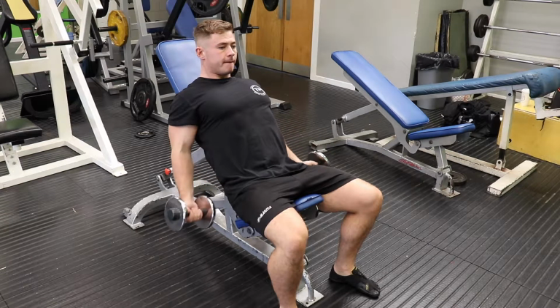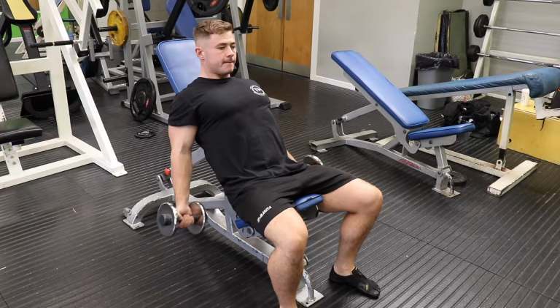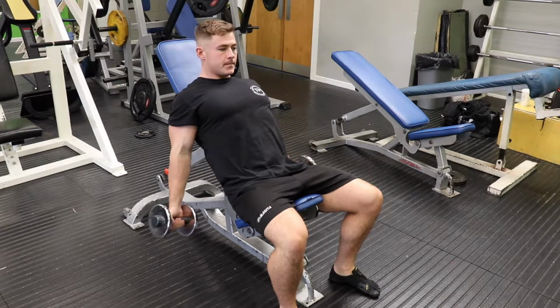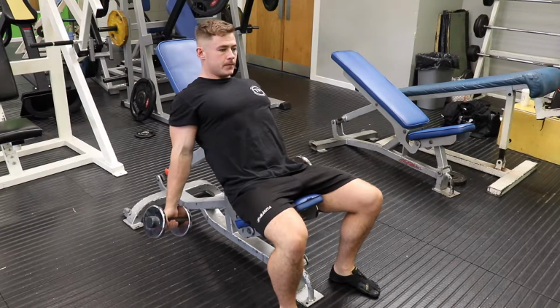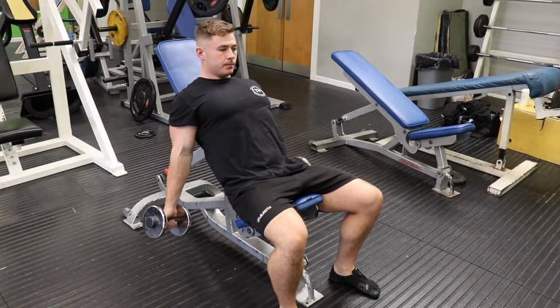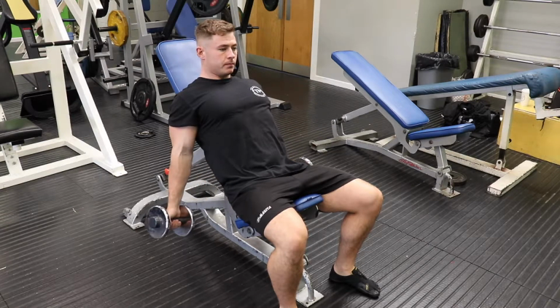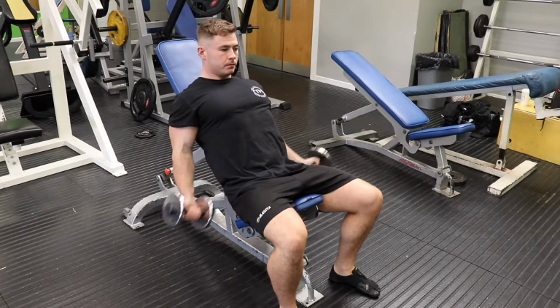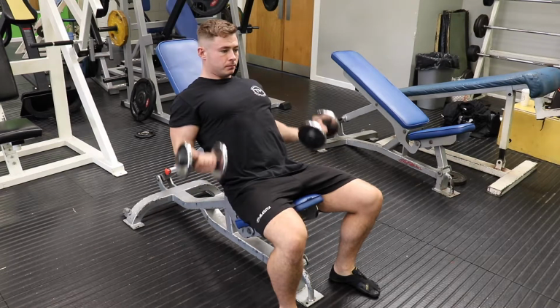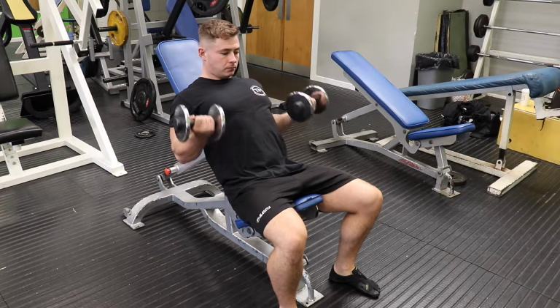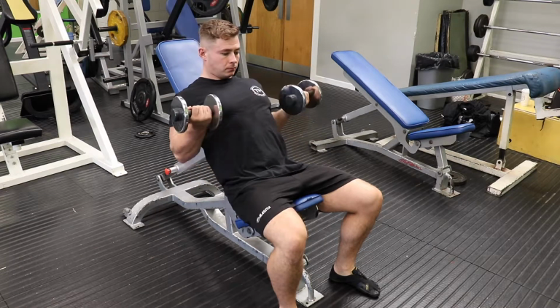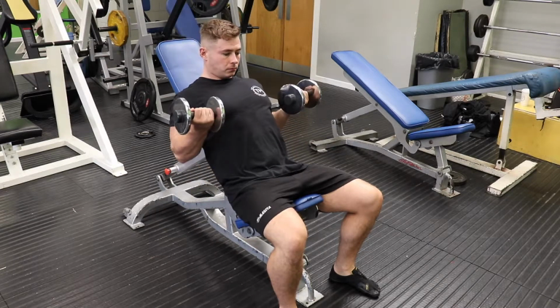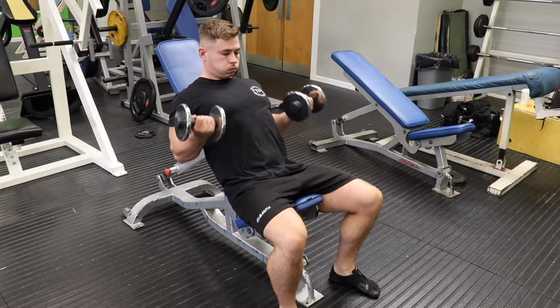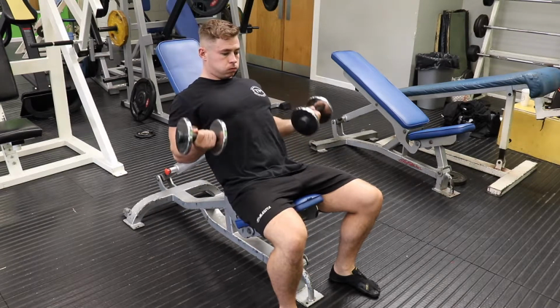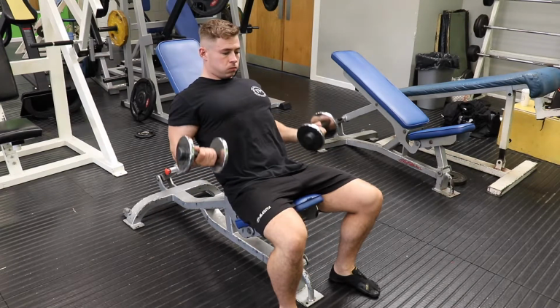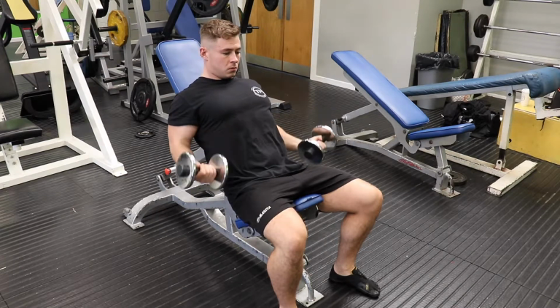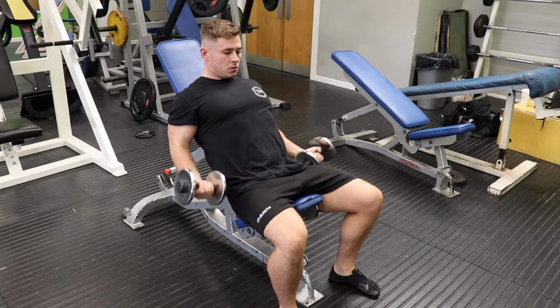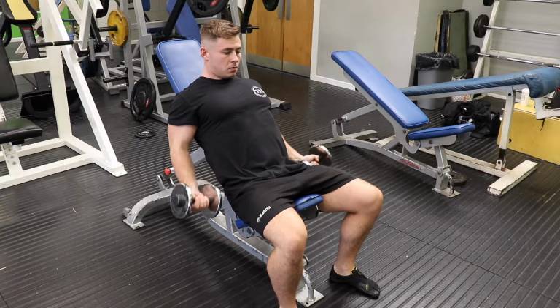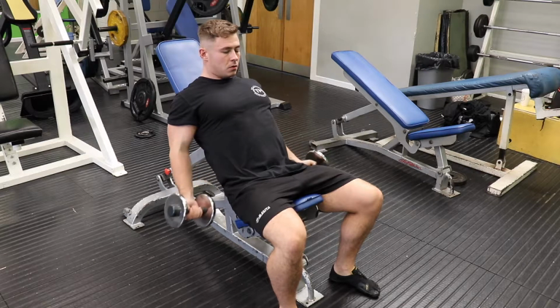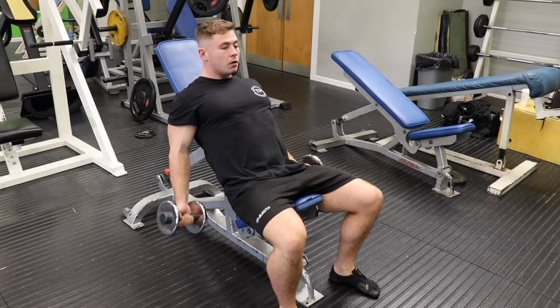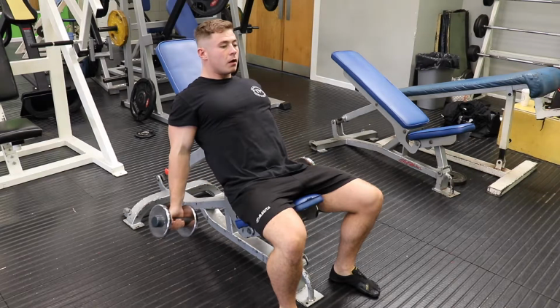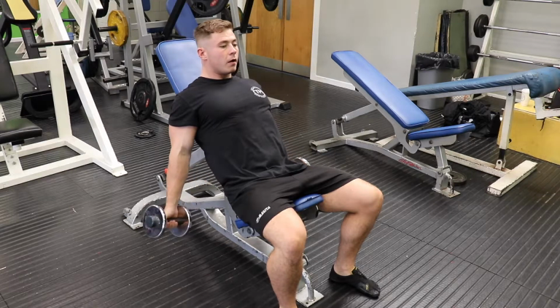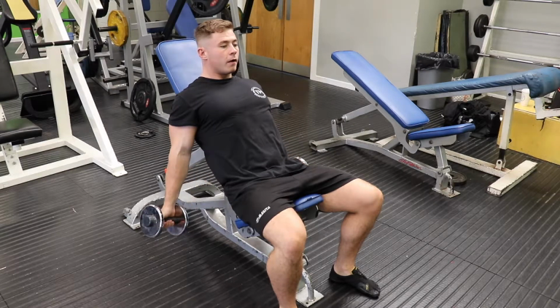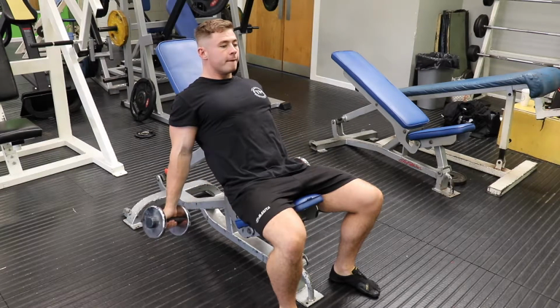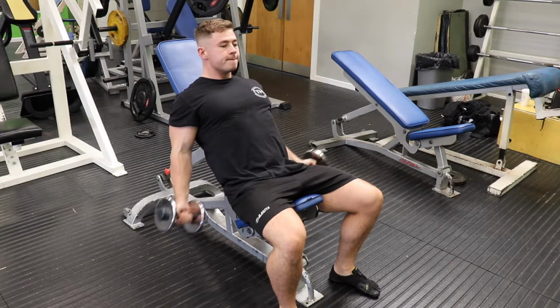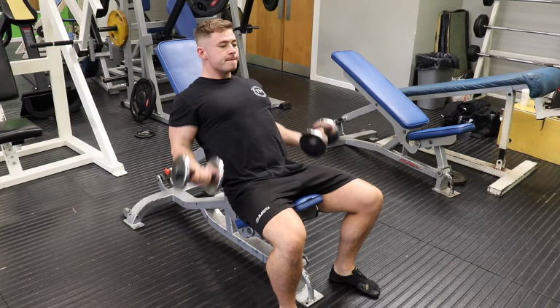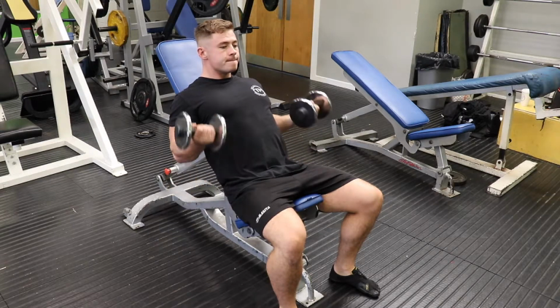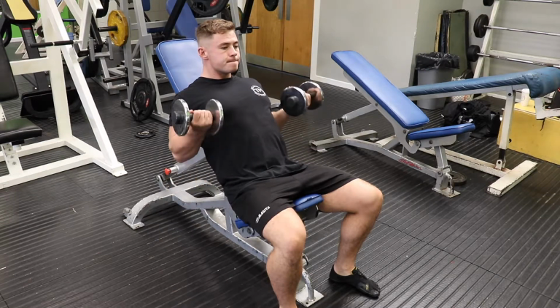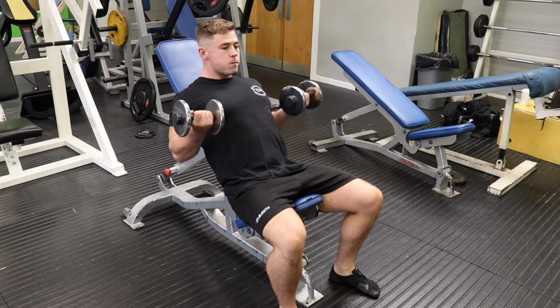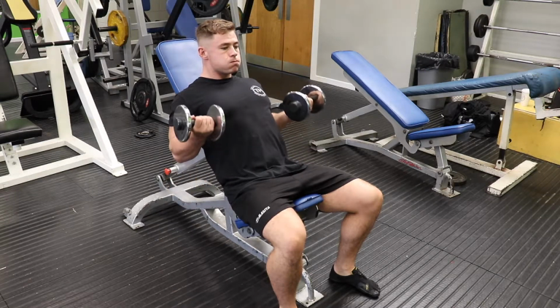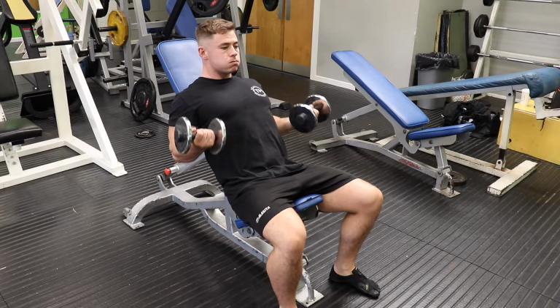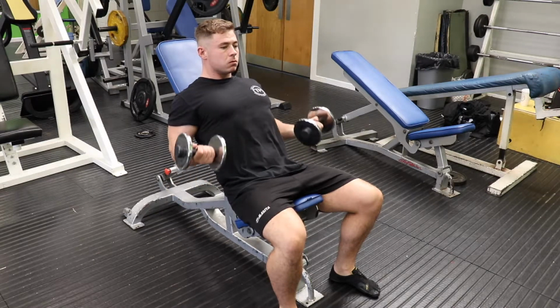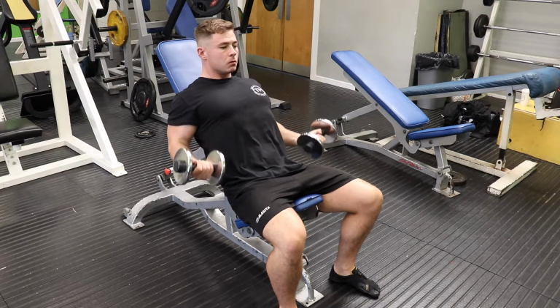You want your feet nice and tight to the body. In a stable position, this will allow you to create maximum output and get the most from each set.